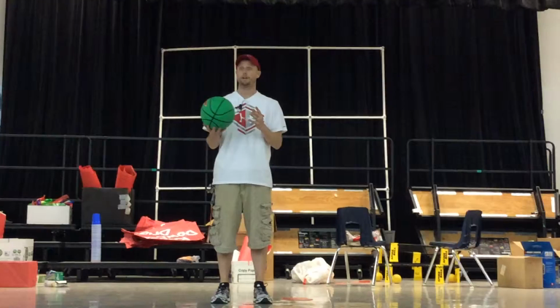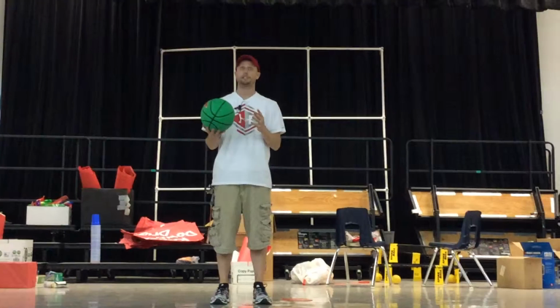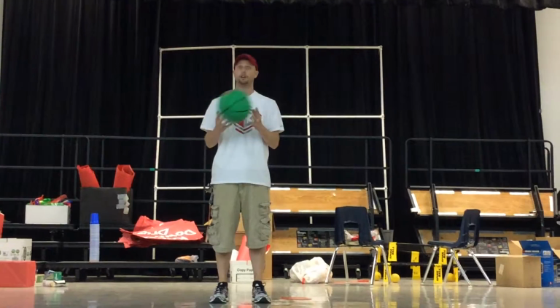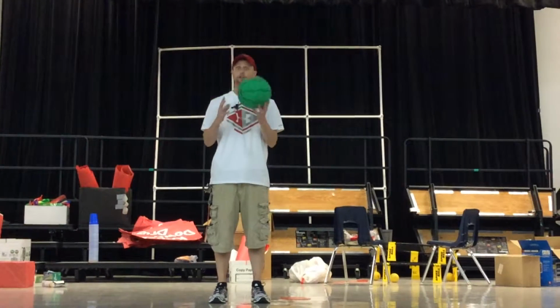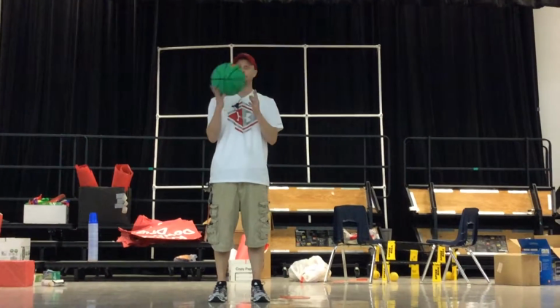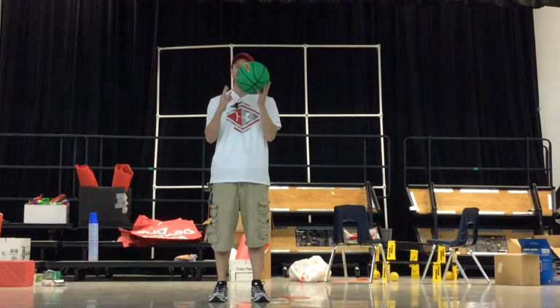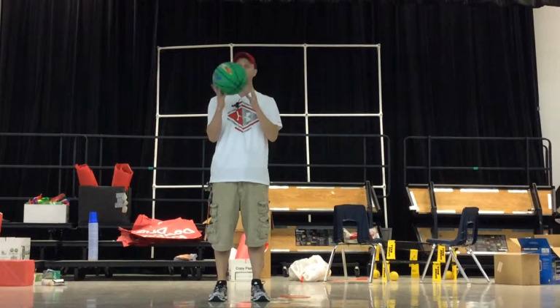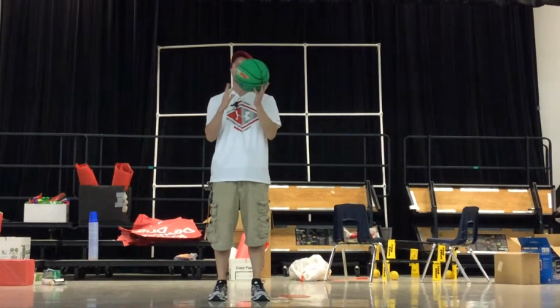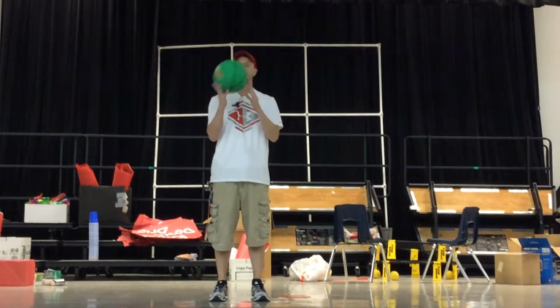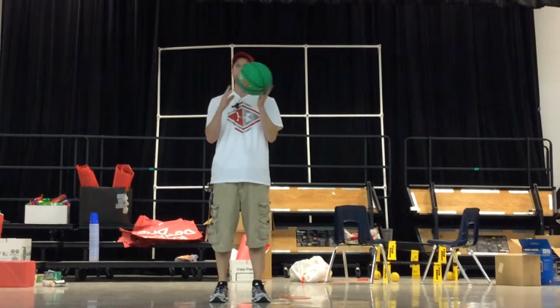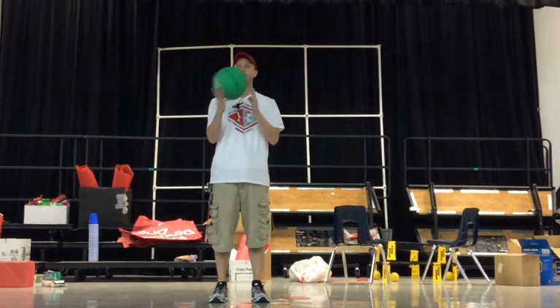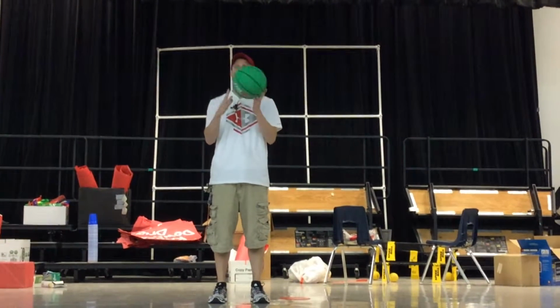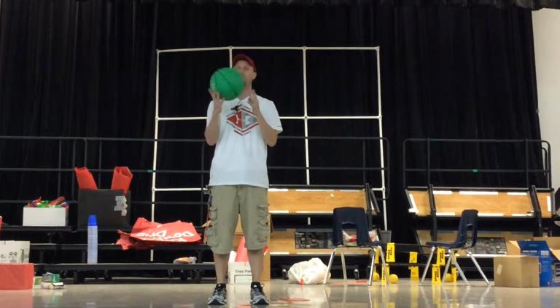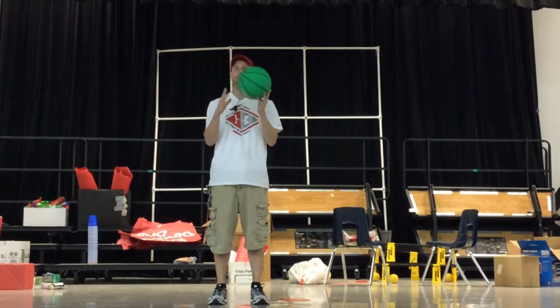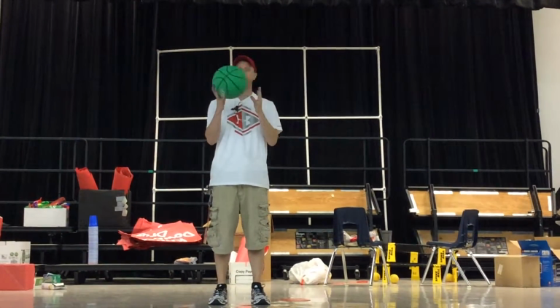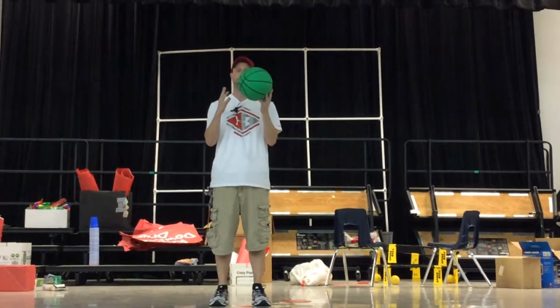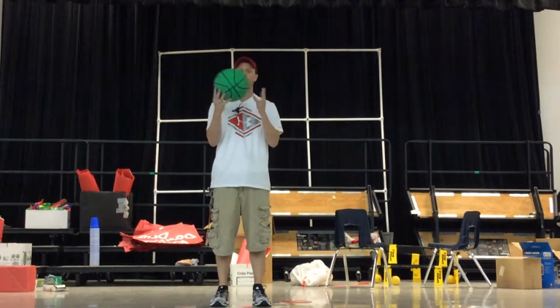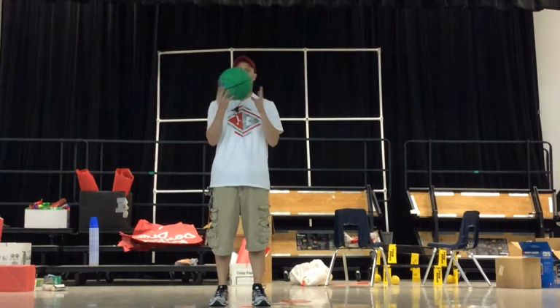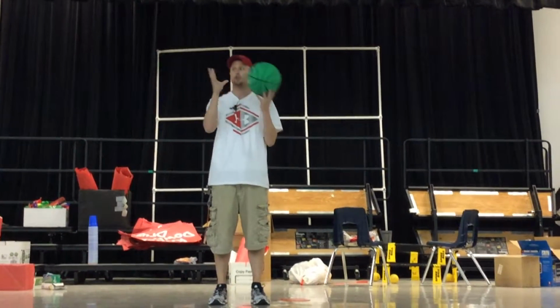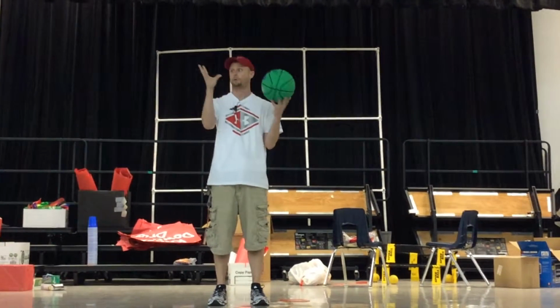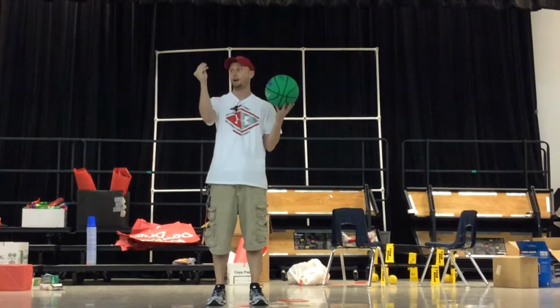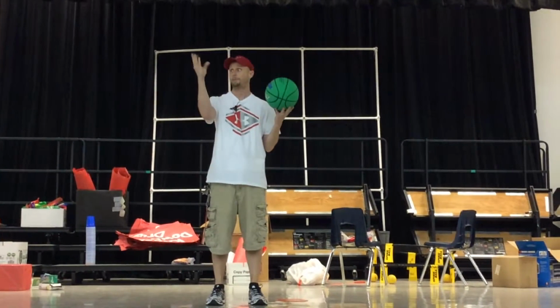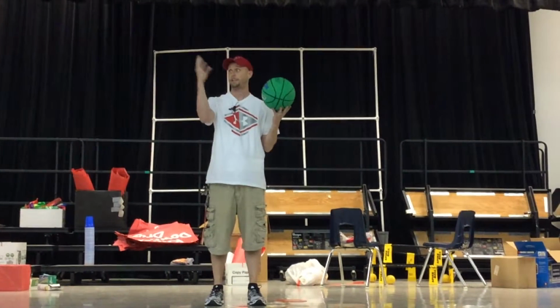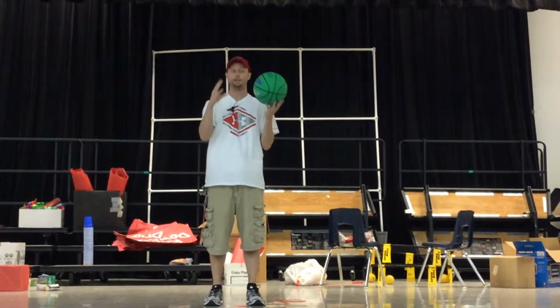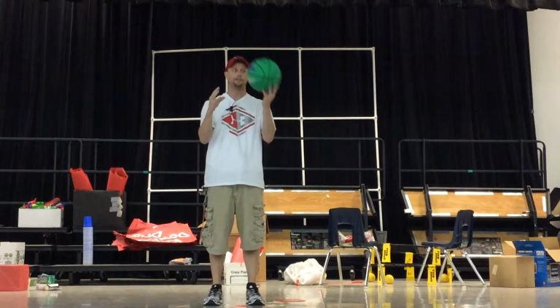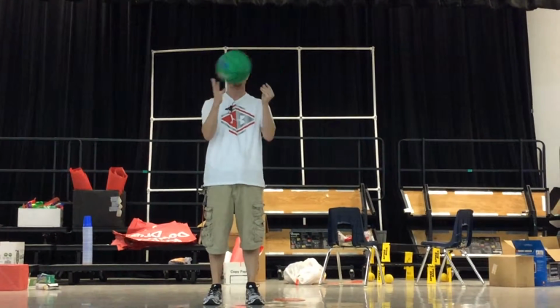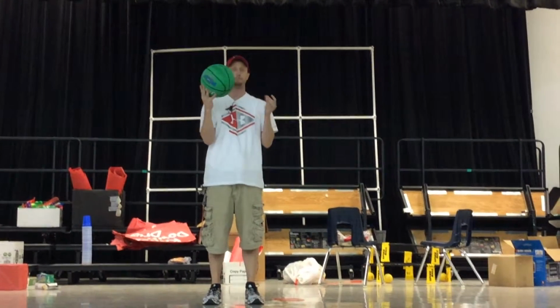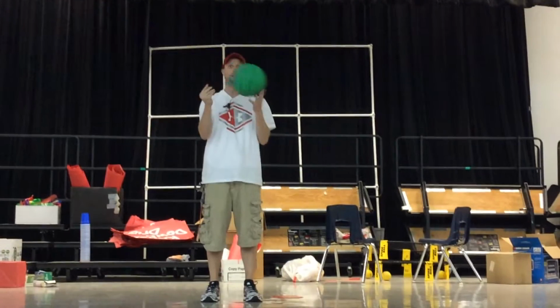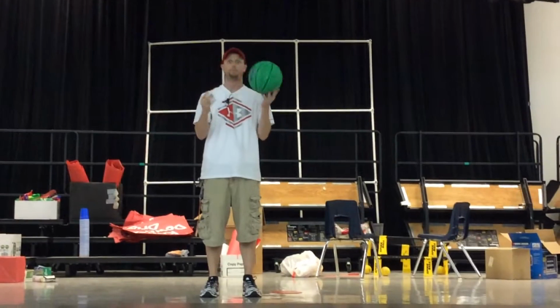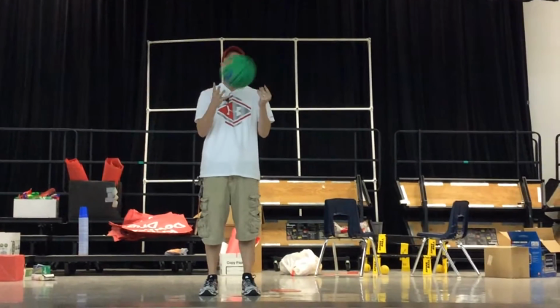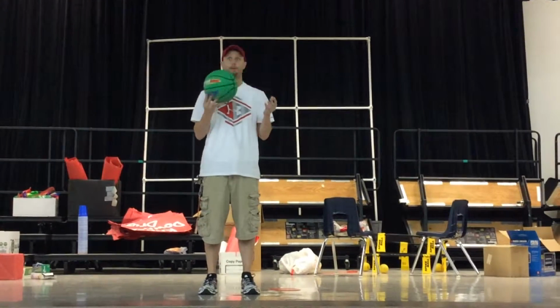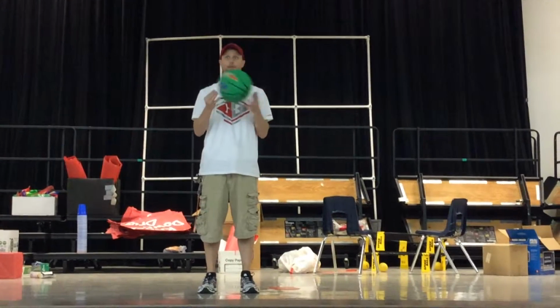When I say go, you're going to do your fingertips popping back and forth, right to left. You're almost popping it out of your fingers. Pop, pop, pop.